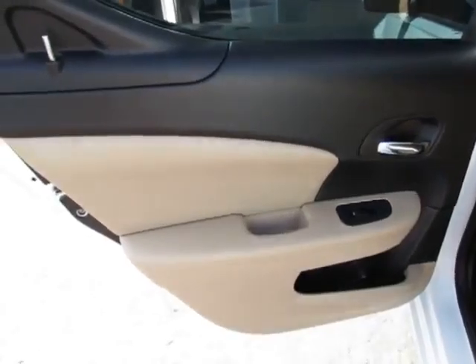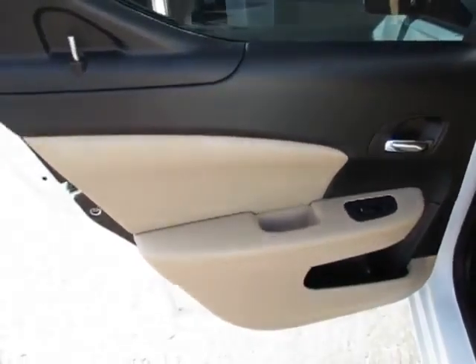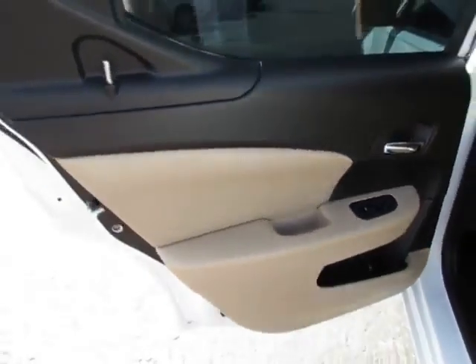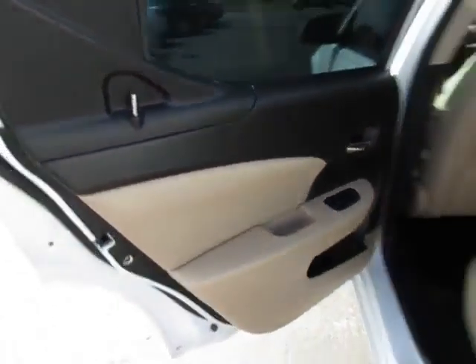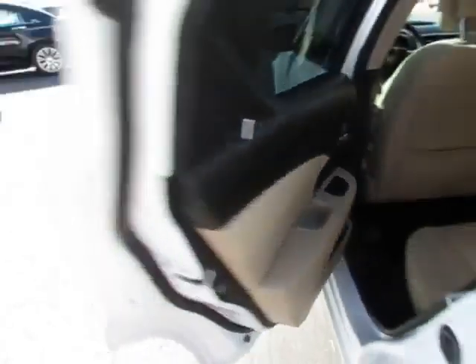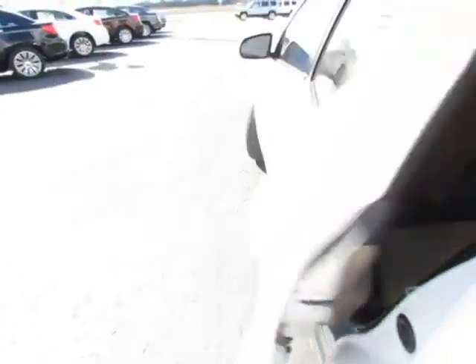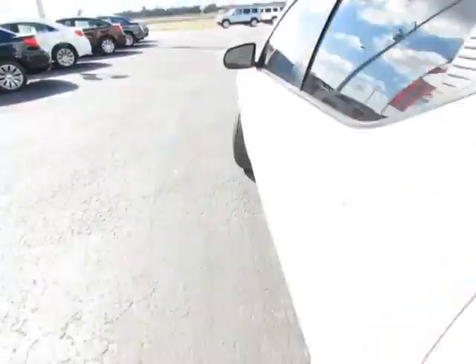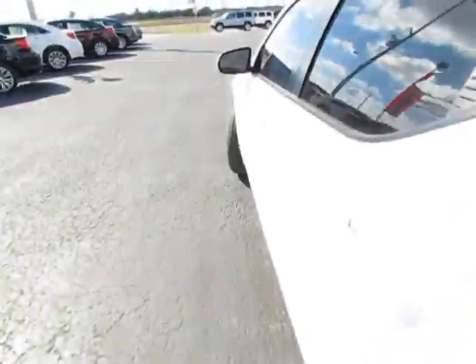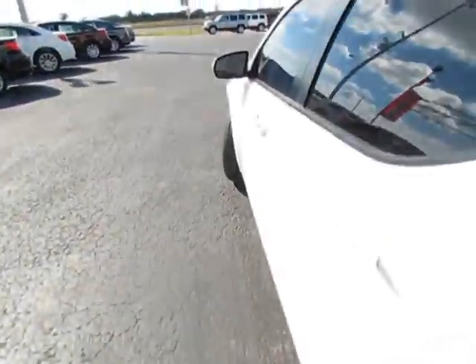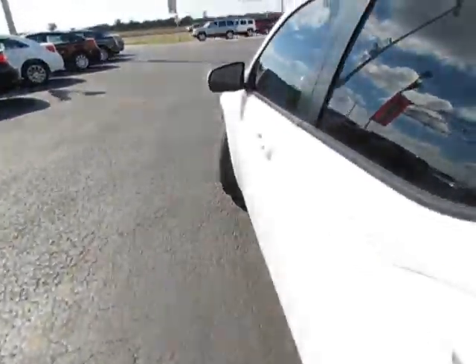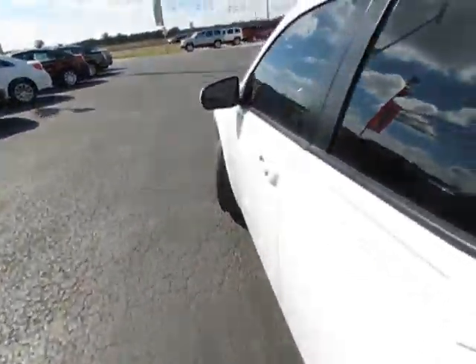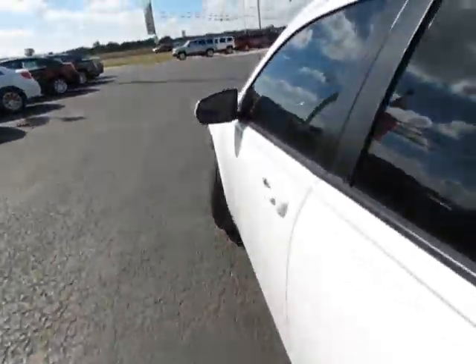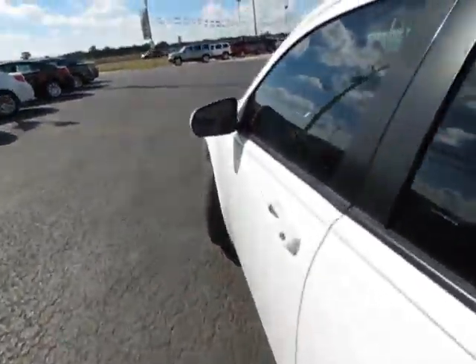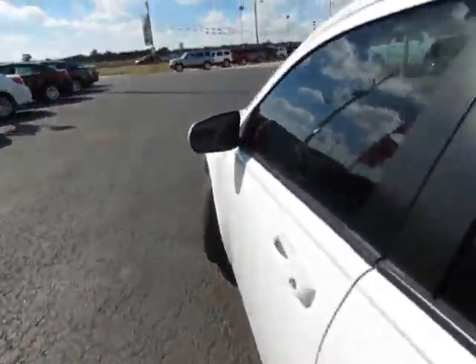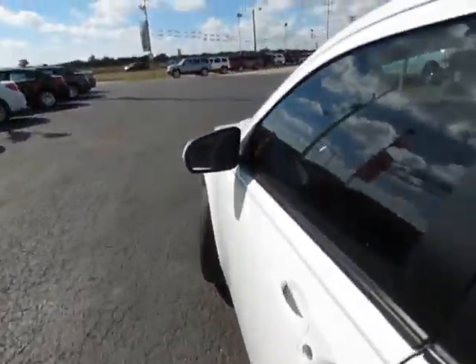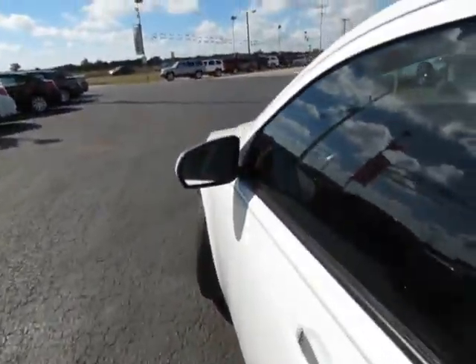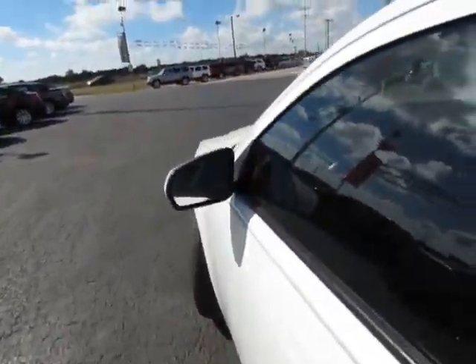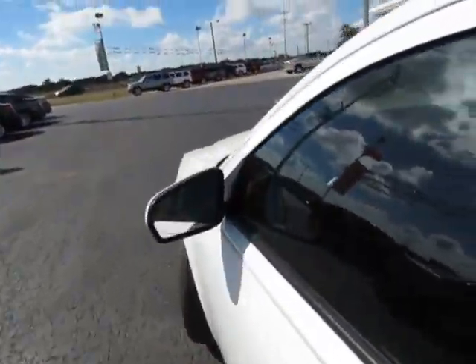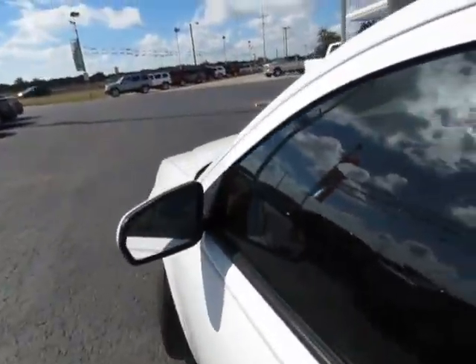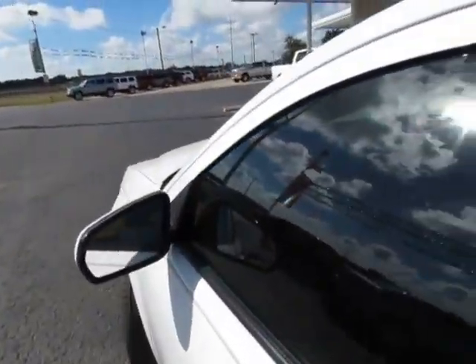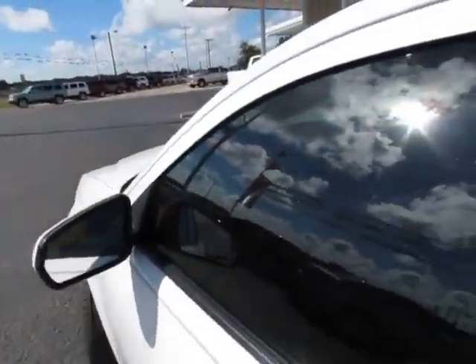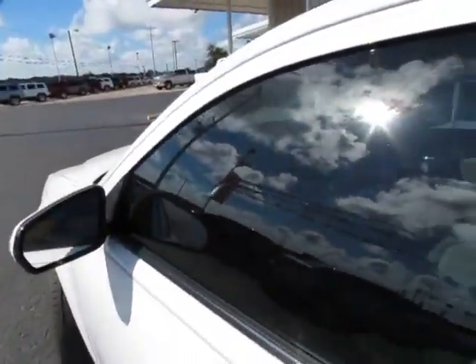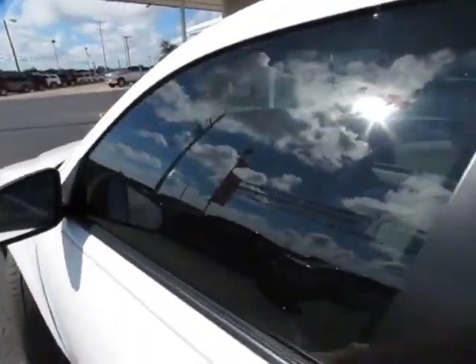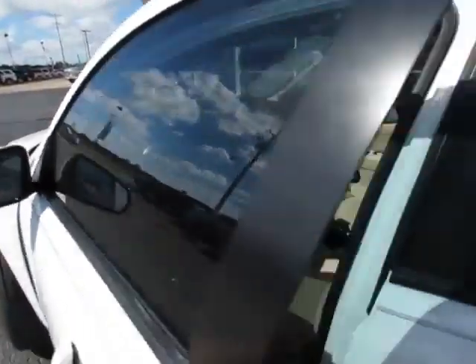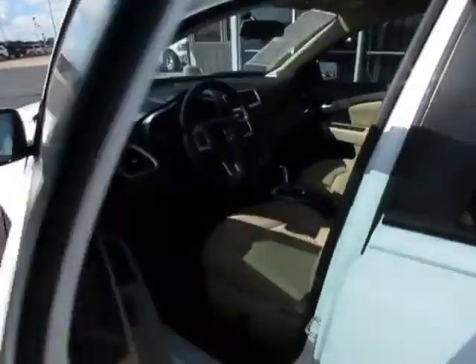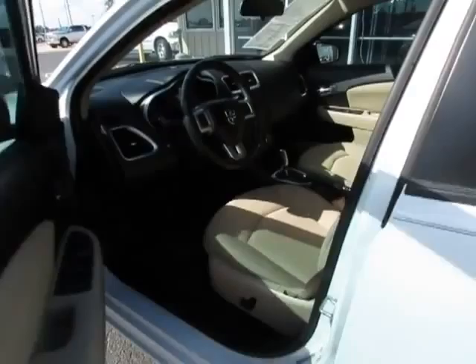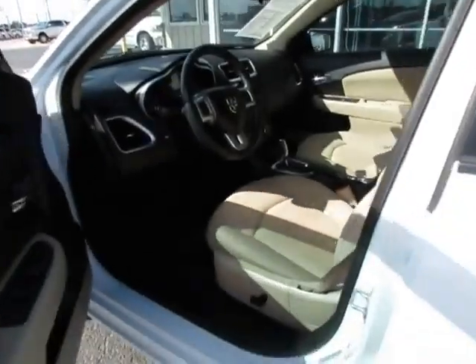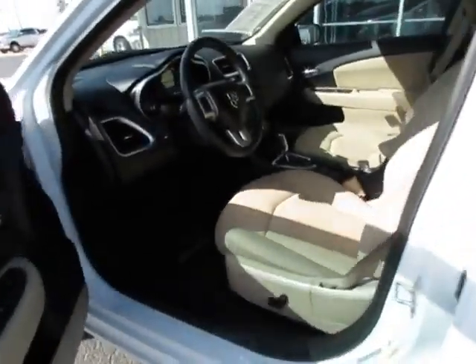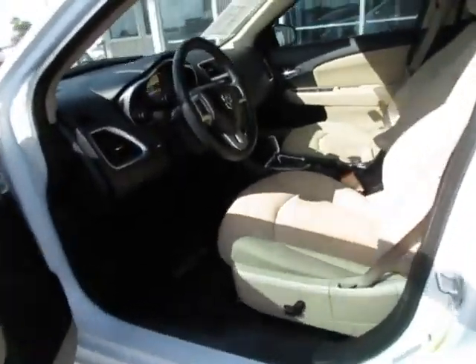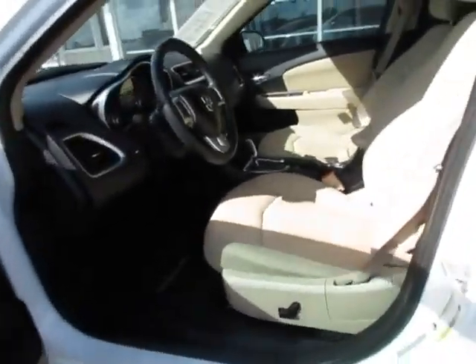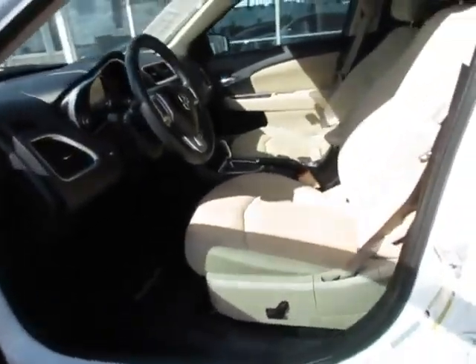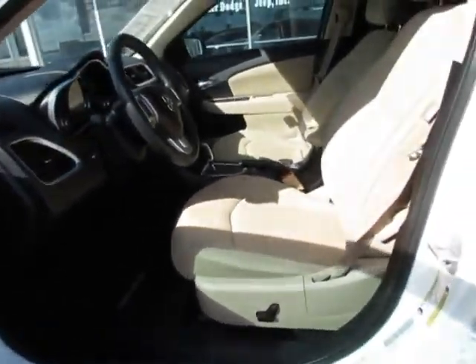This vehicle qualifies for Carfax buyback guarantee. Your new ride is just a phone call away.